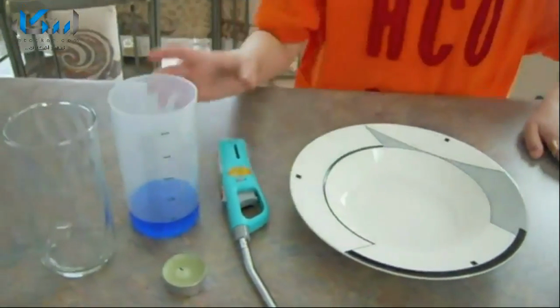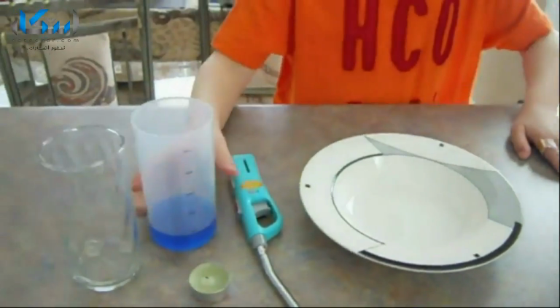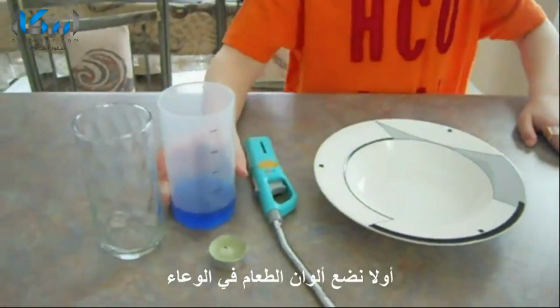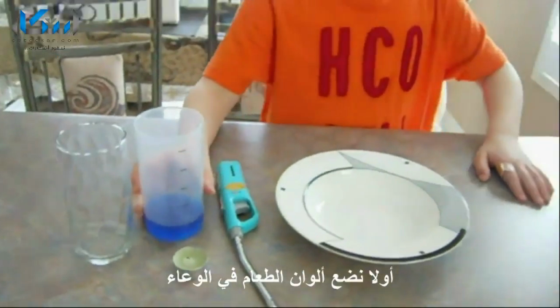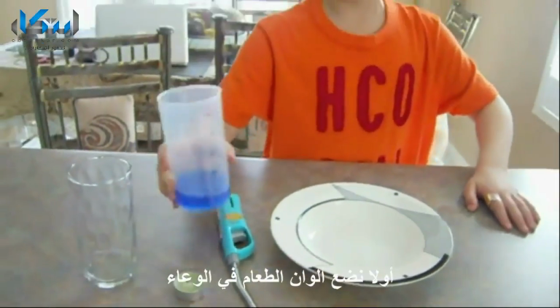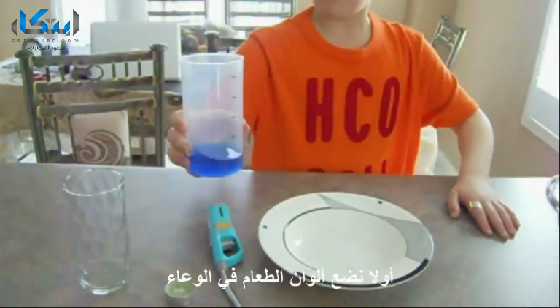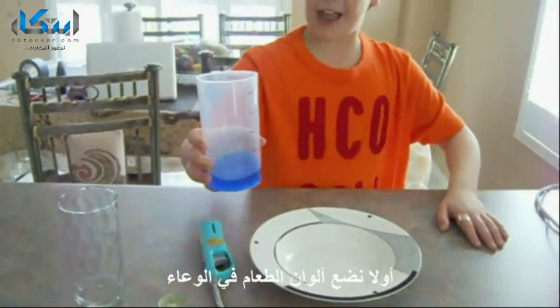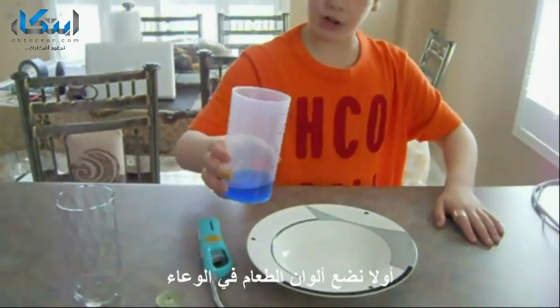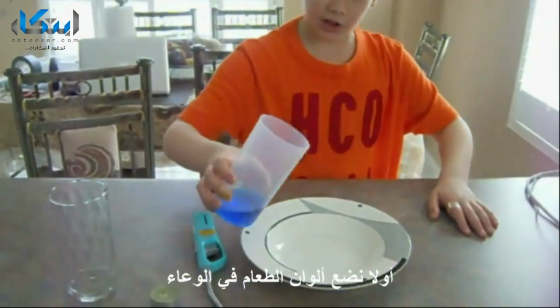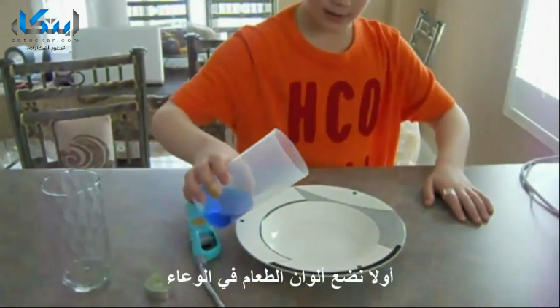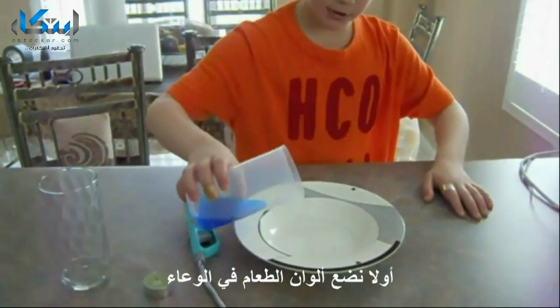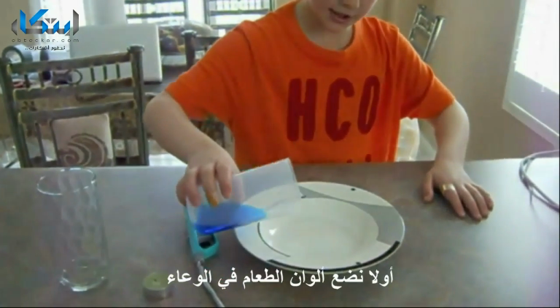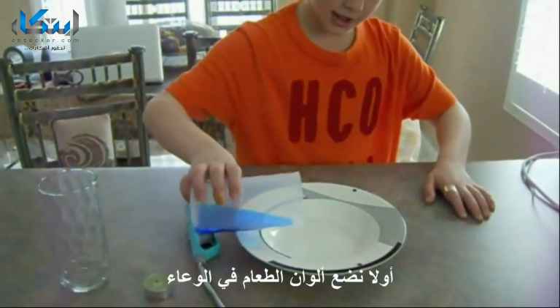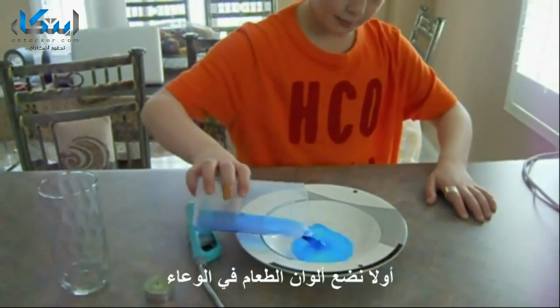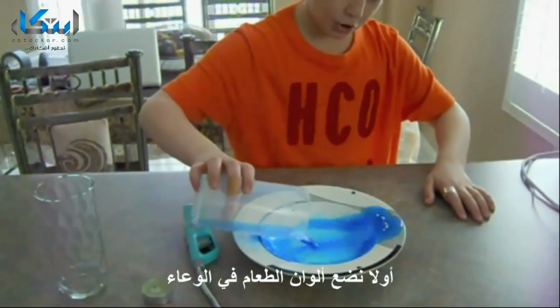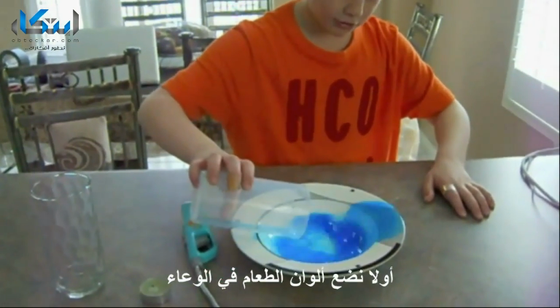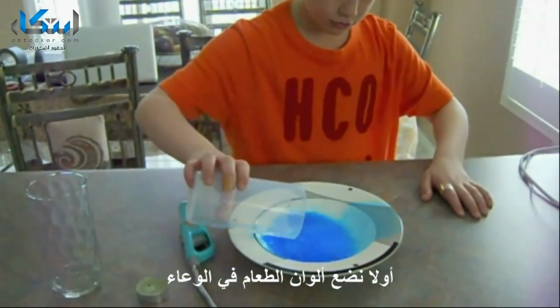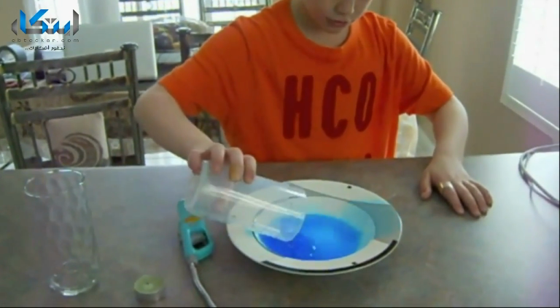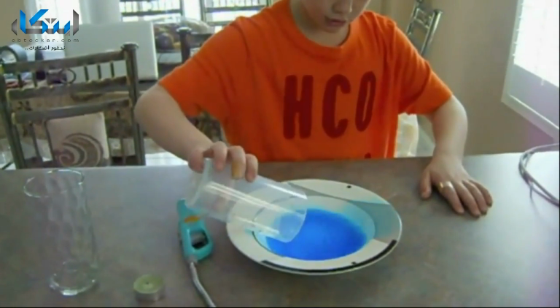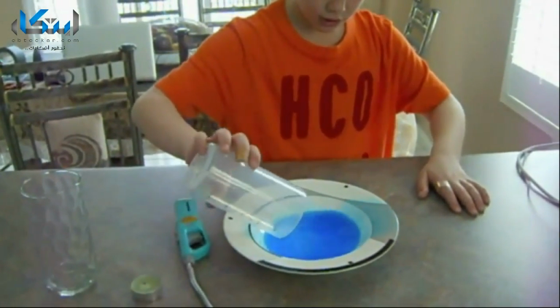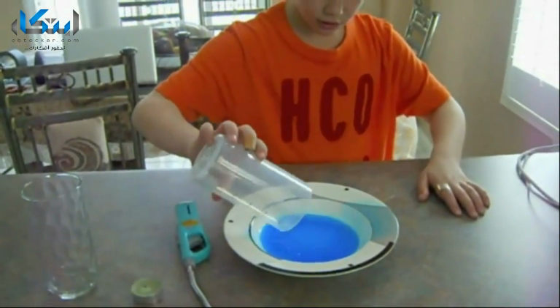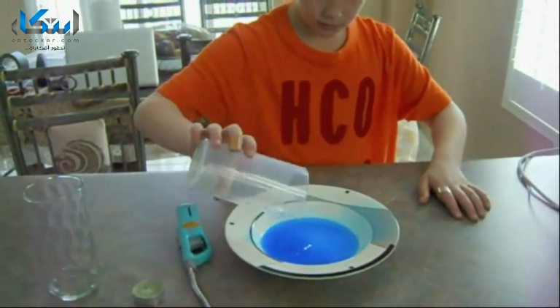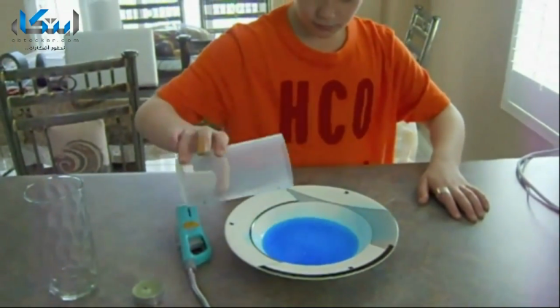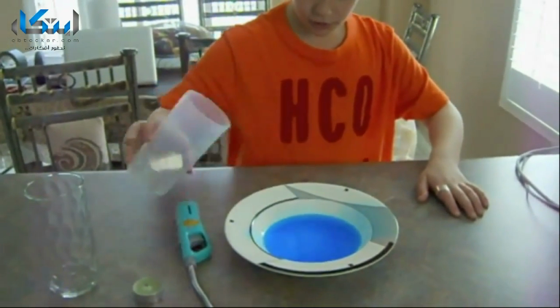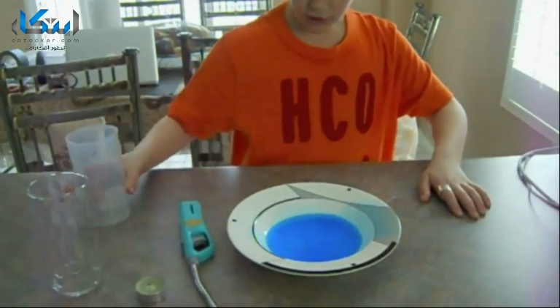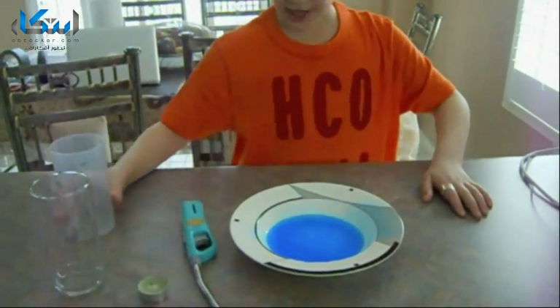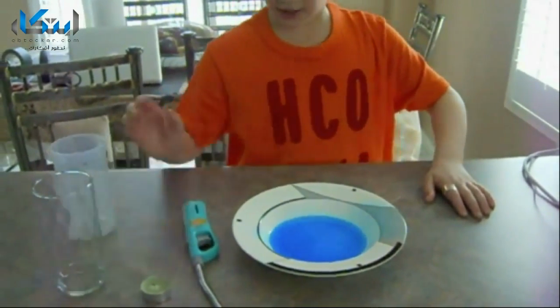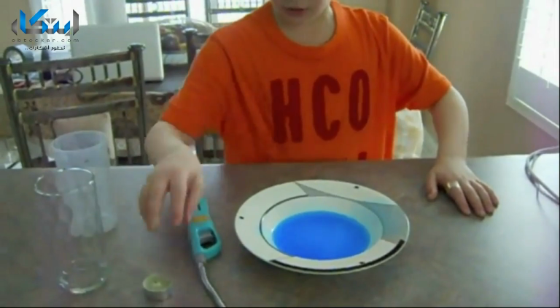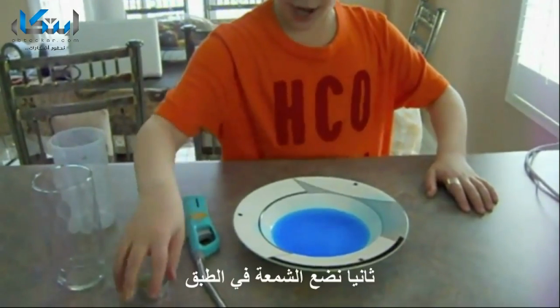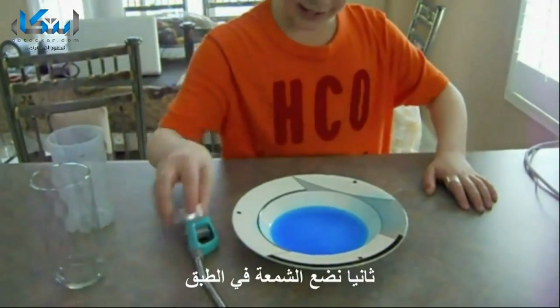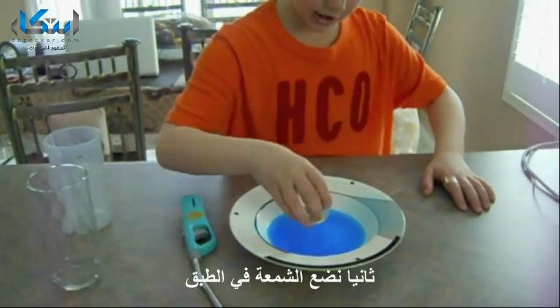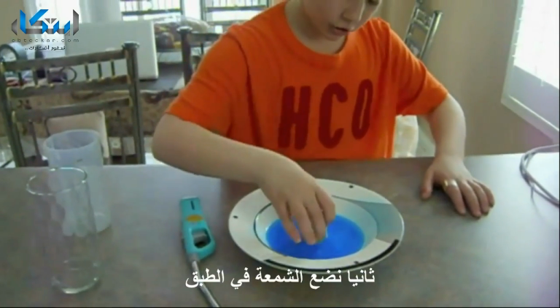First thing to do with the fruit cuddling — put it in the bowl. Second, add a candle.